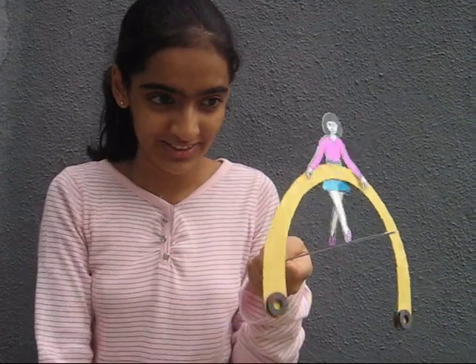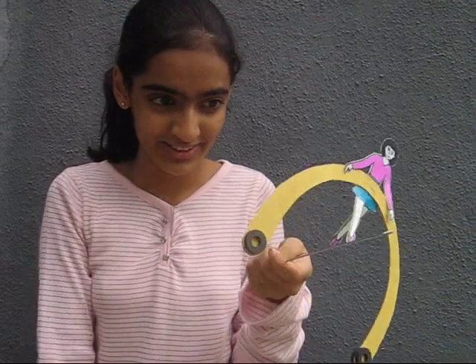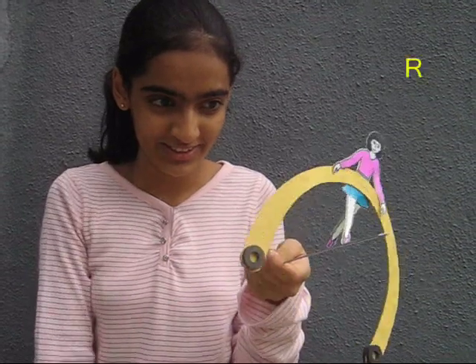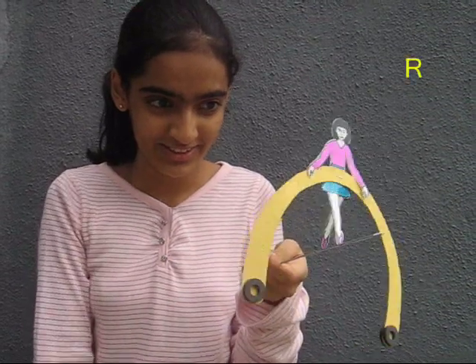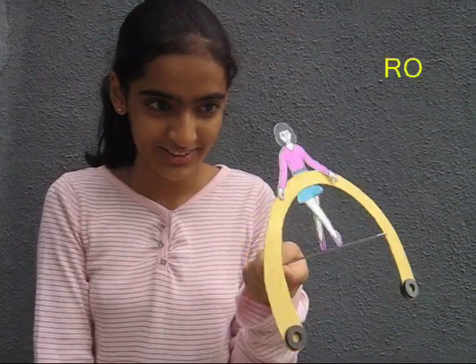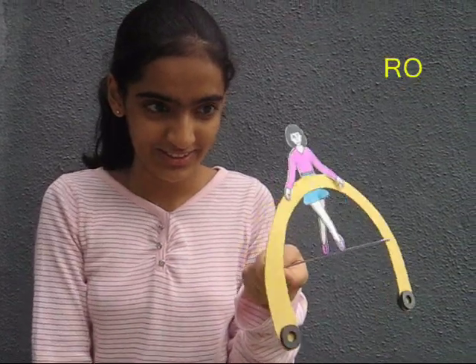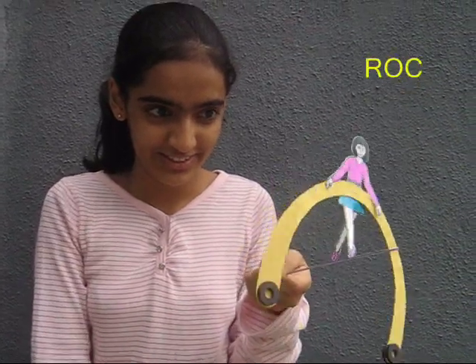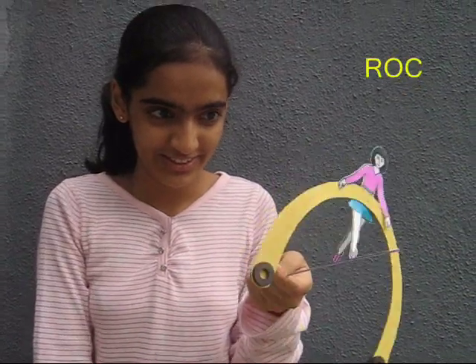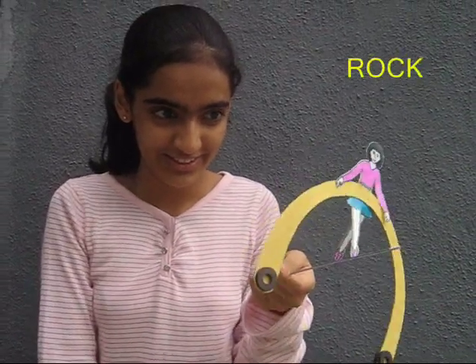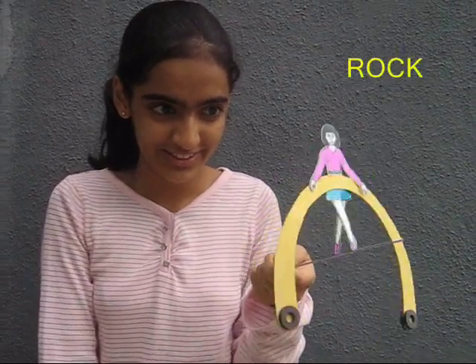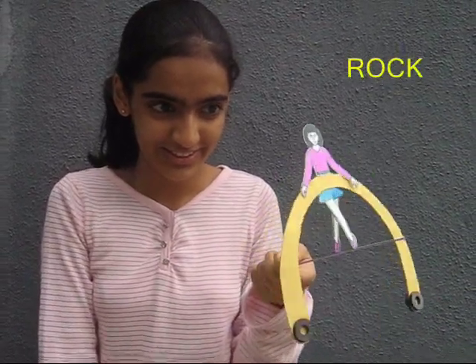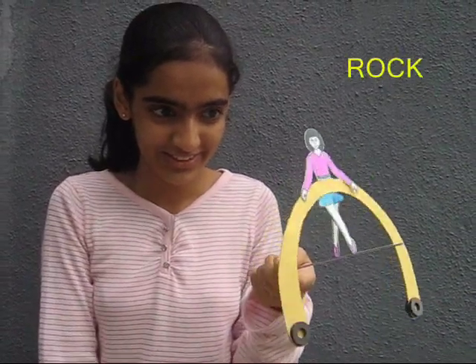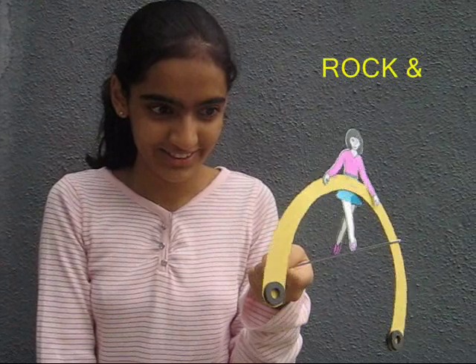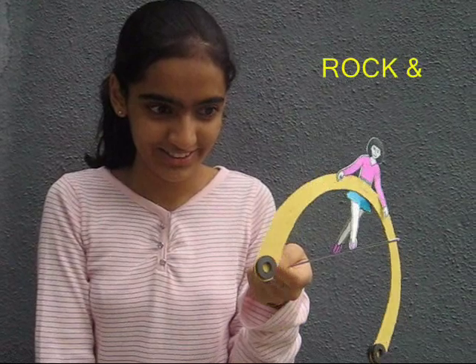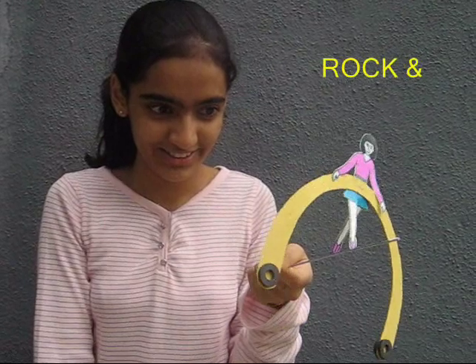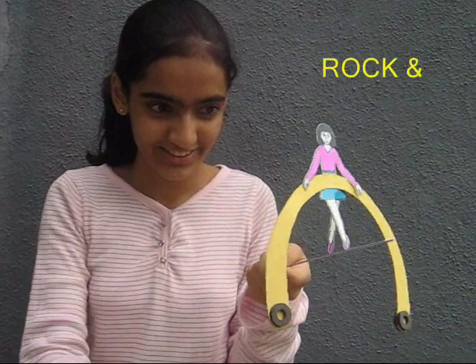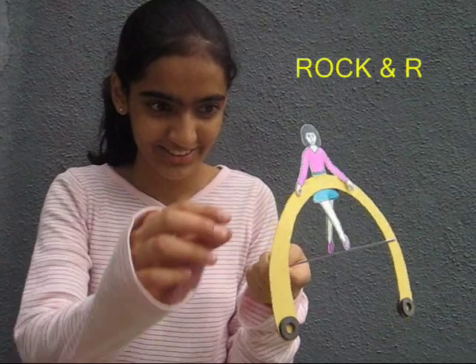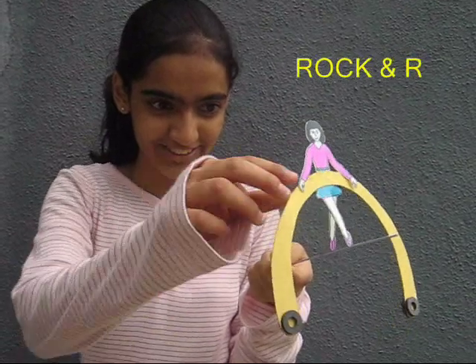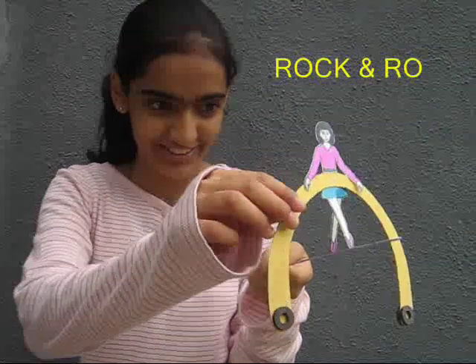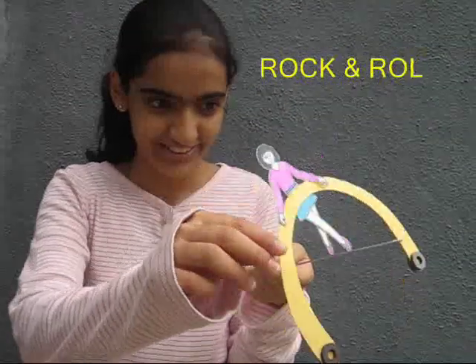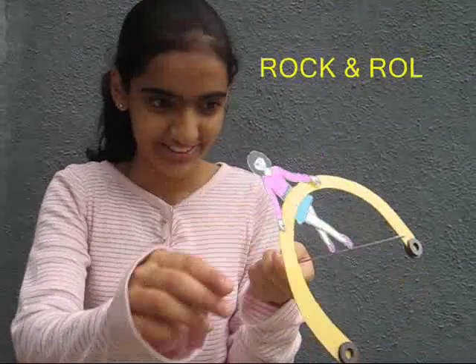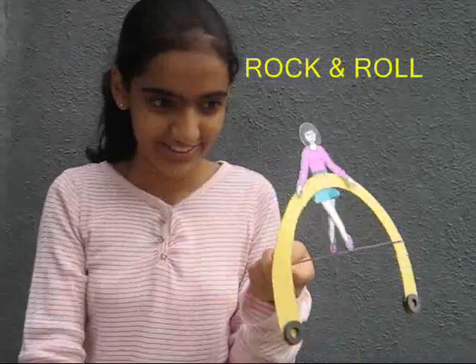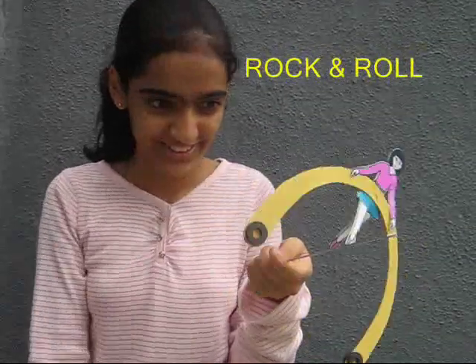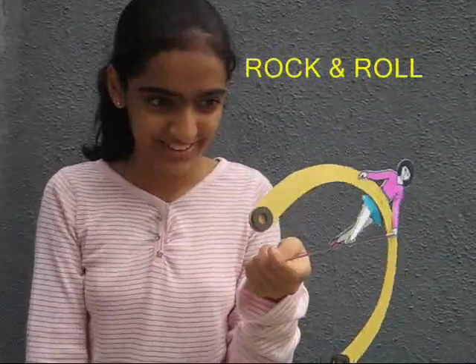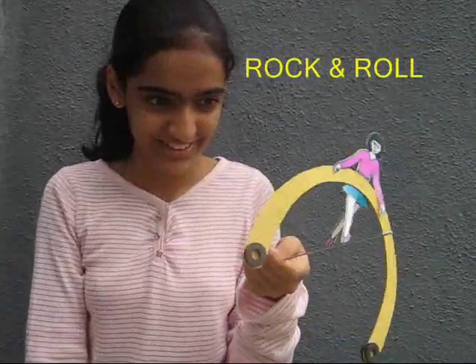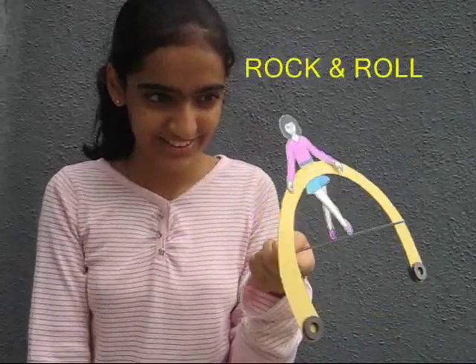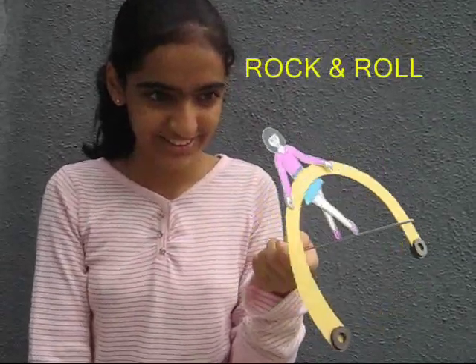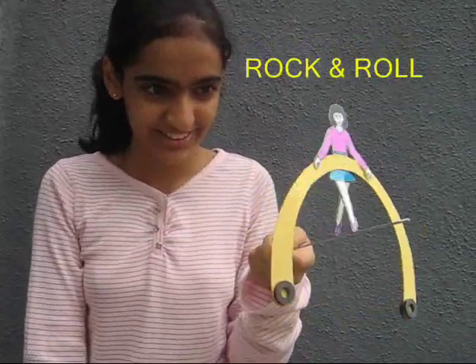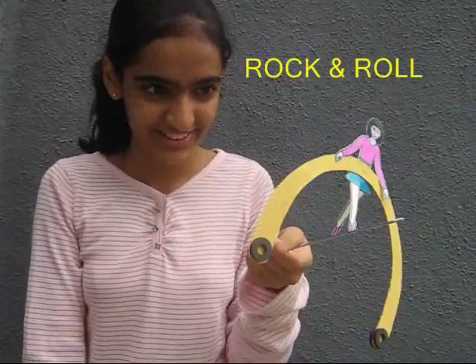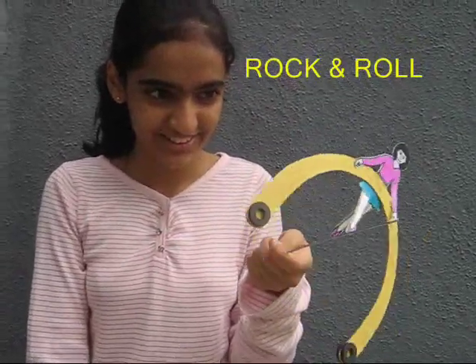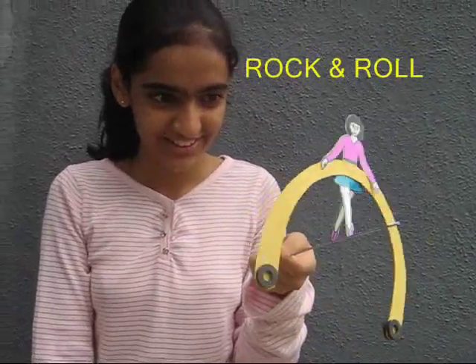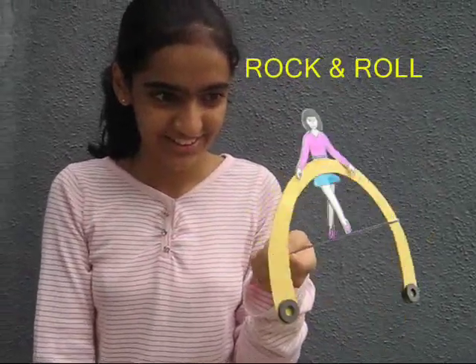You can also place it on a bicycle spoke, and this is a rock and roll doll.